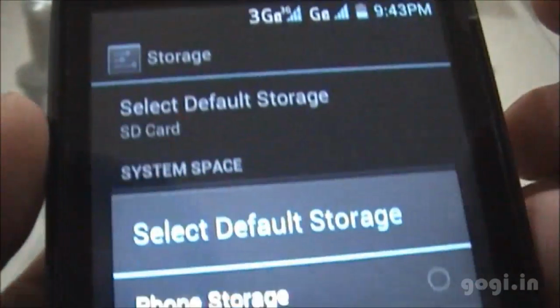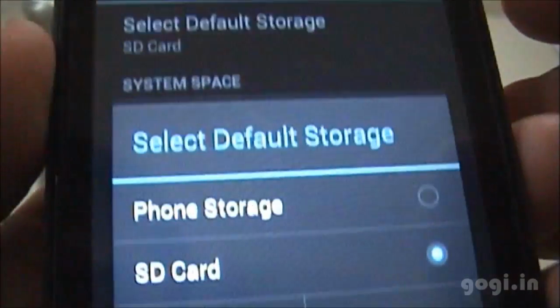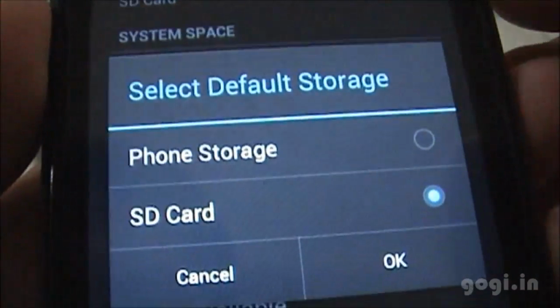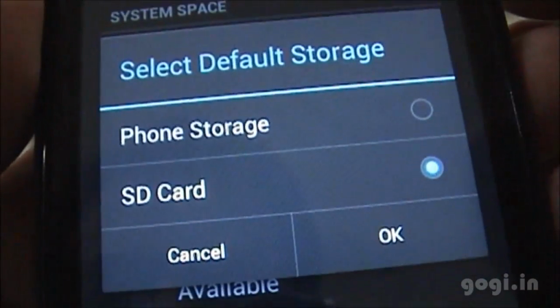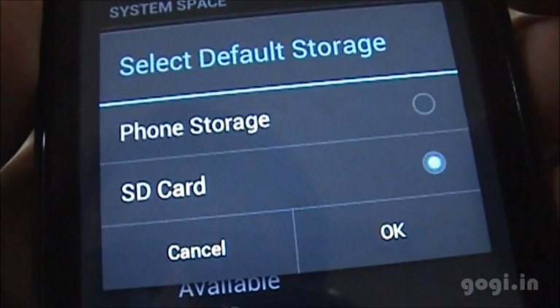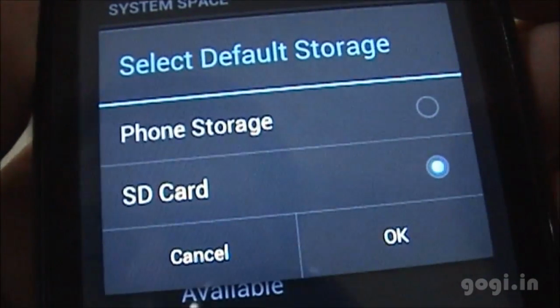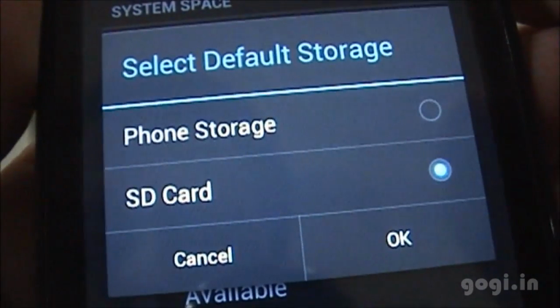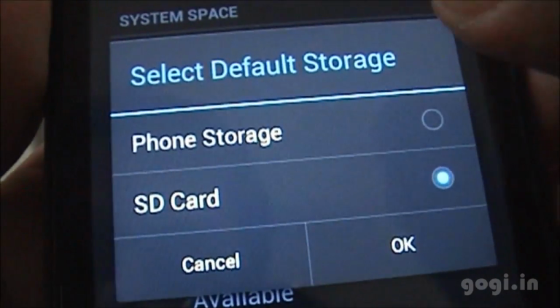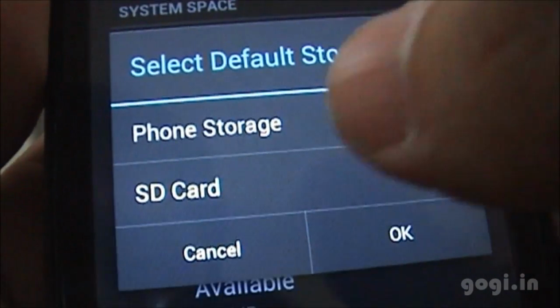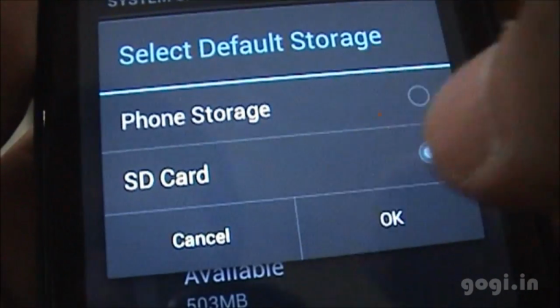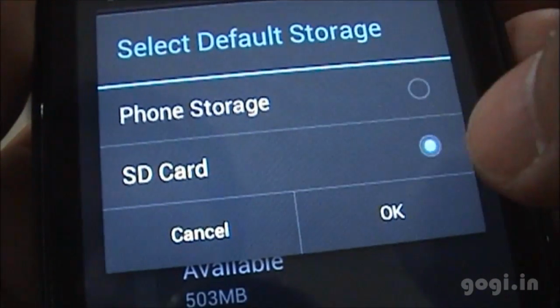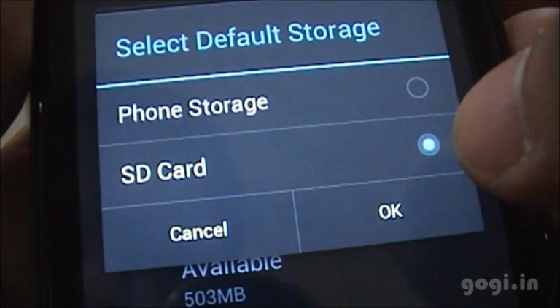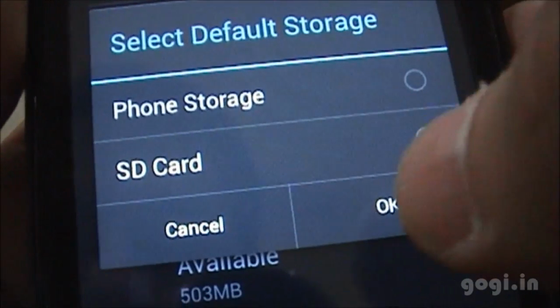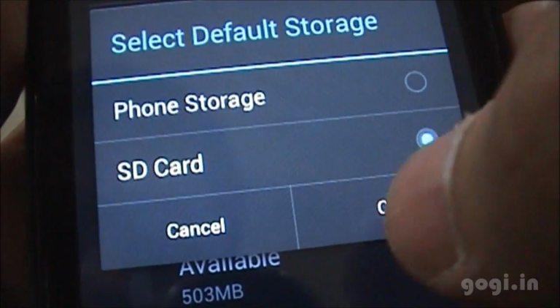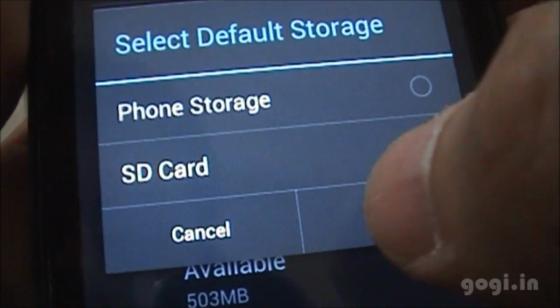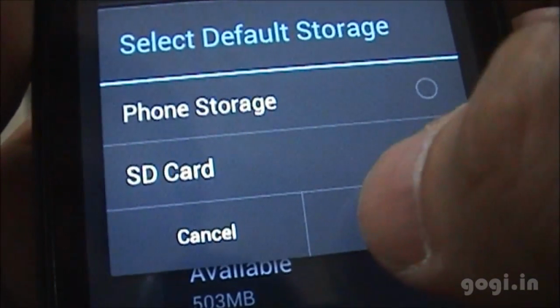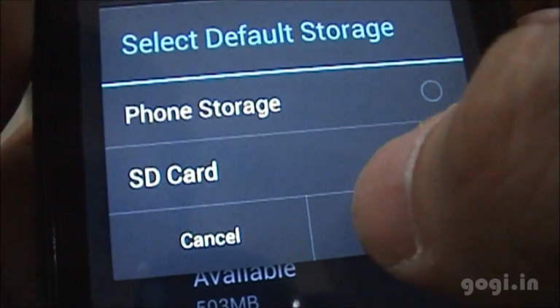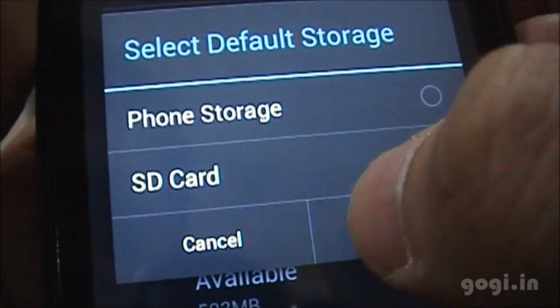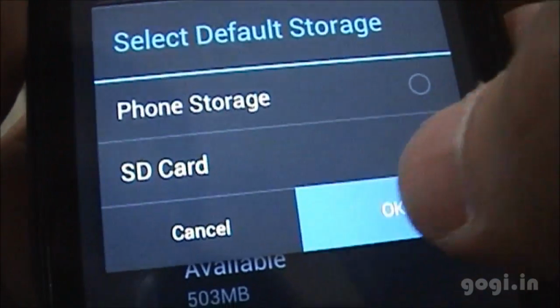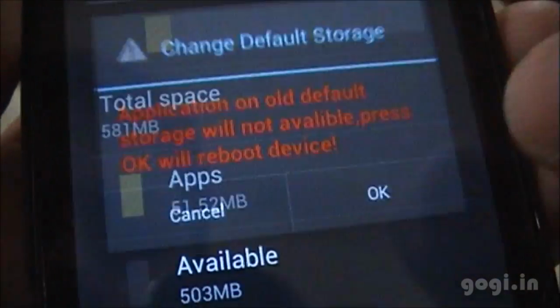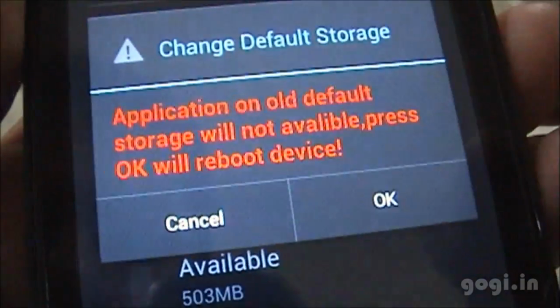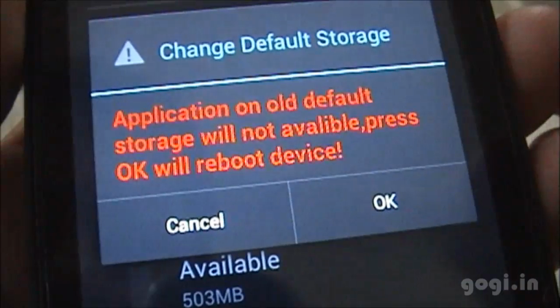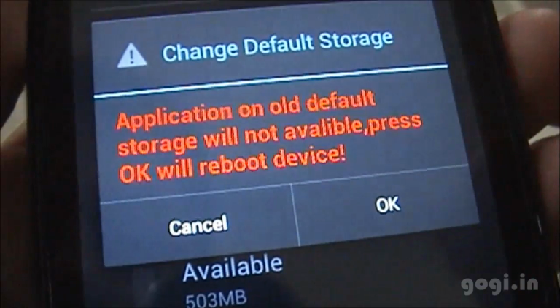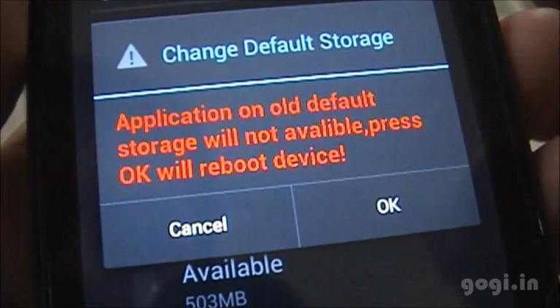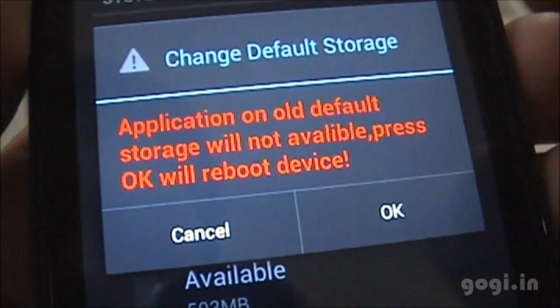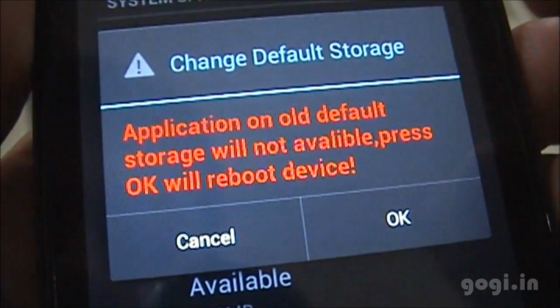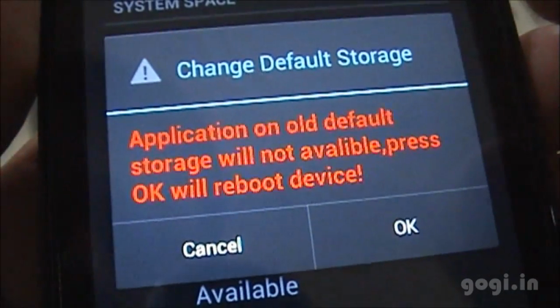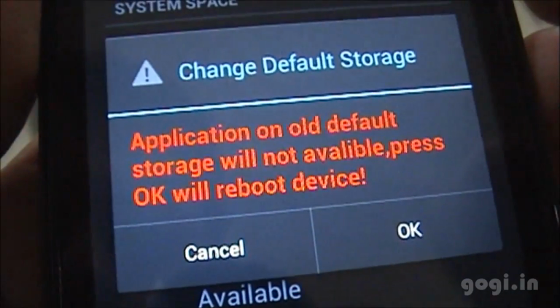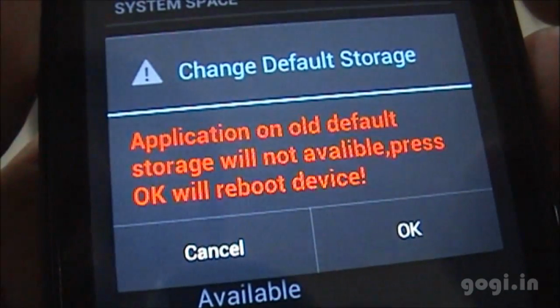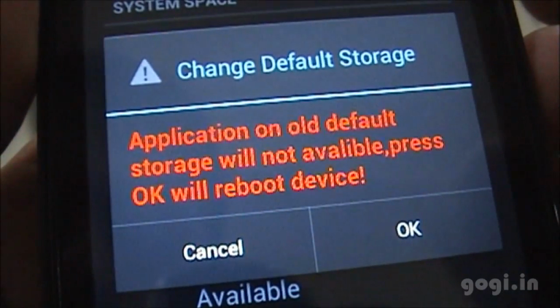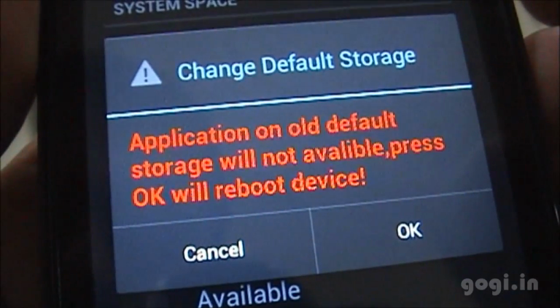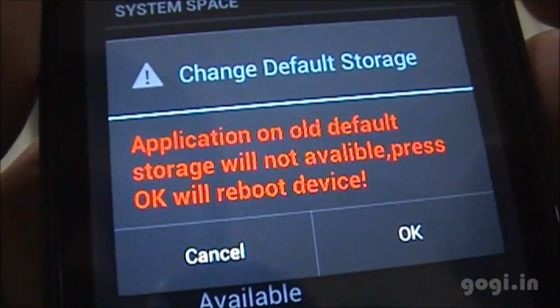In the storage option you can select the default storage. I've chosen the SD card and I'll have to reboot the system.